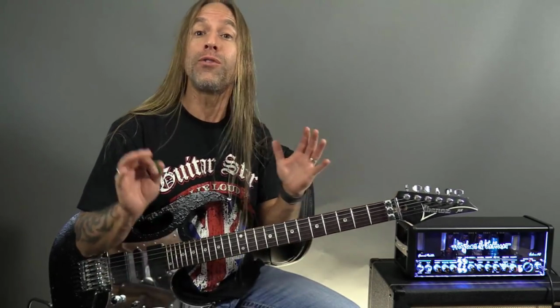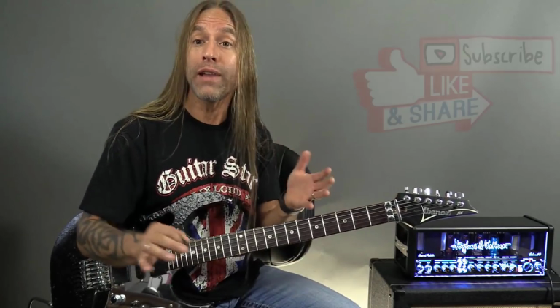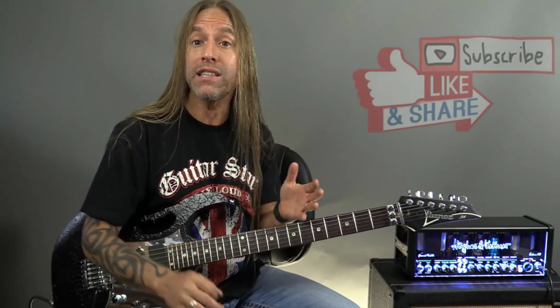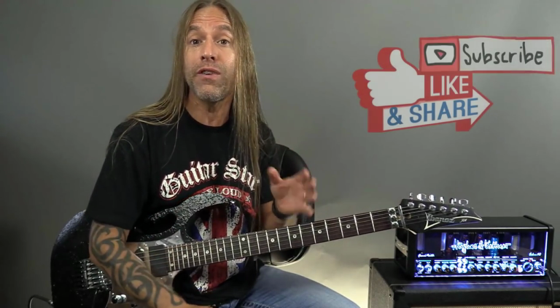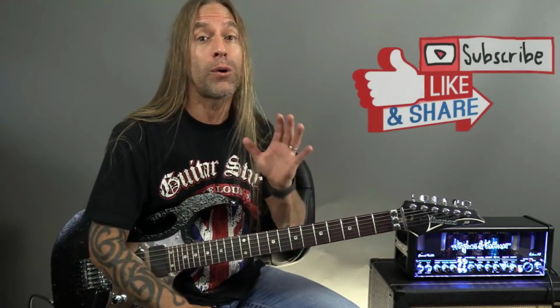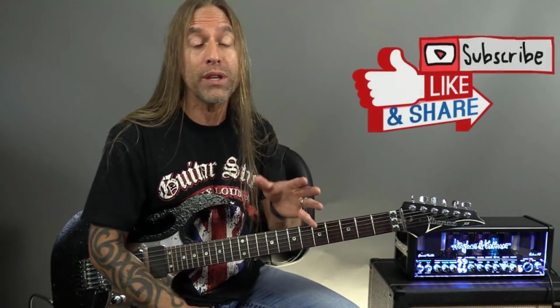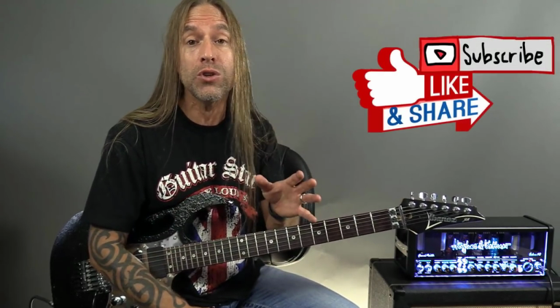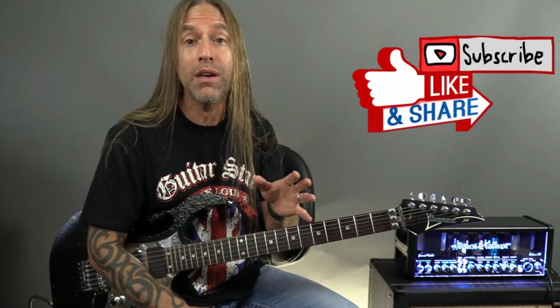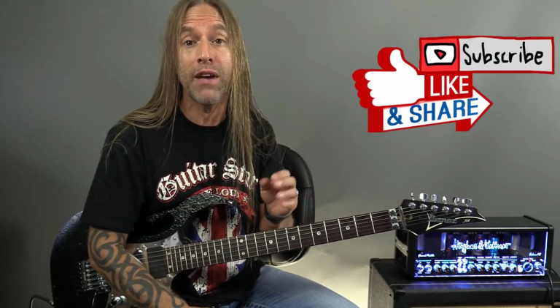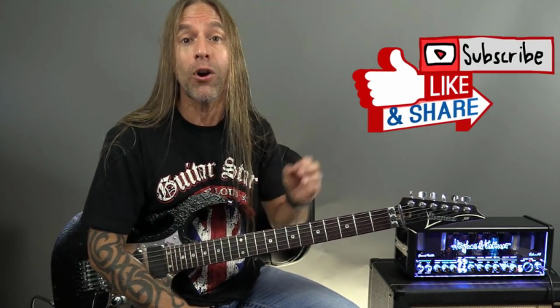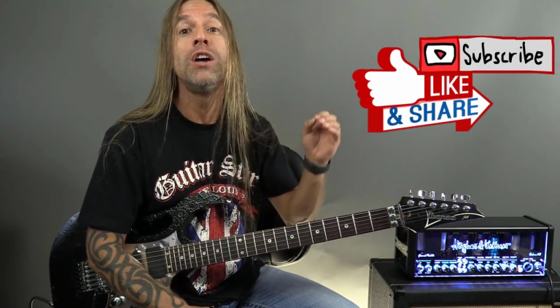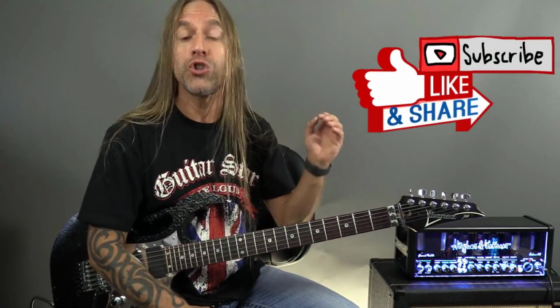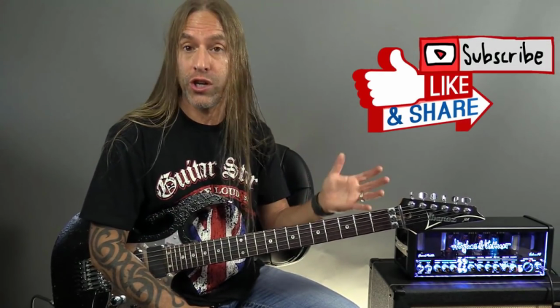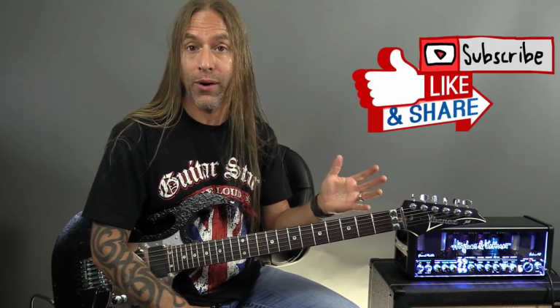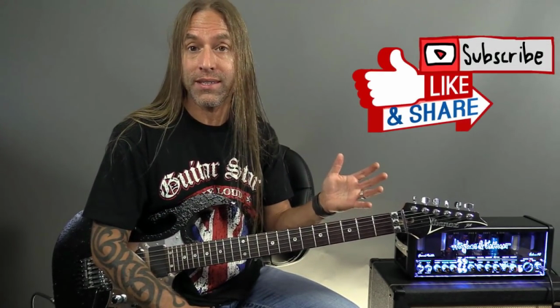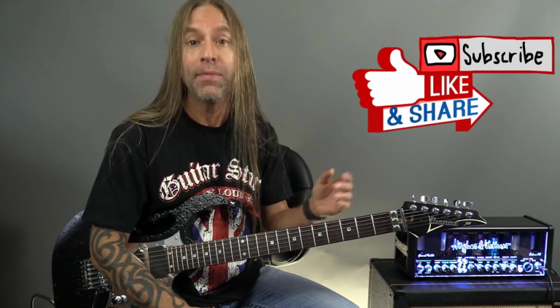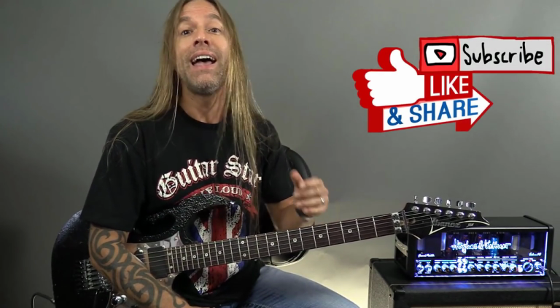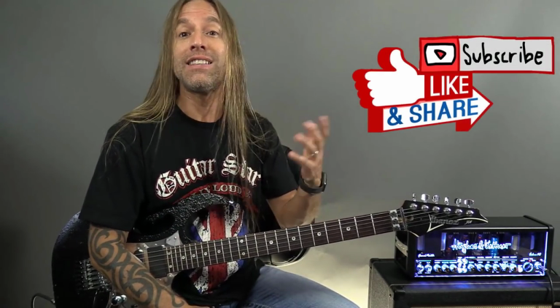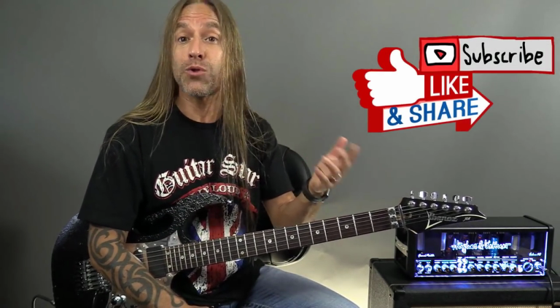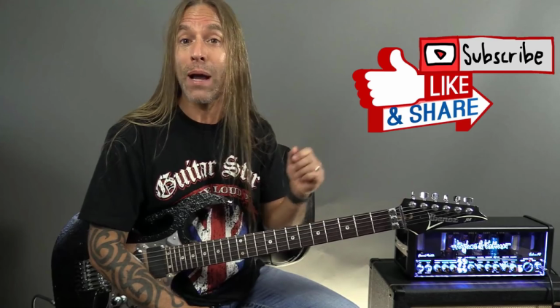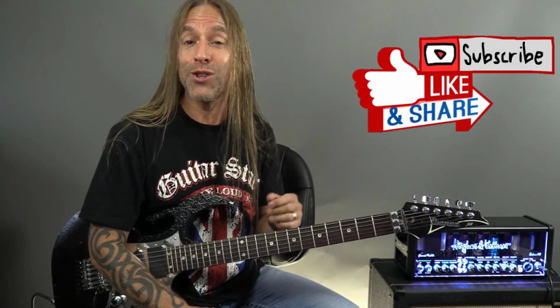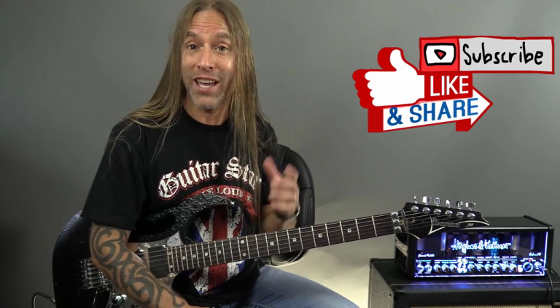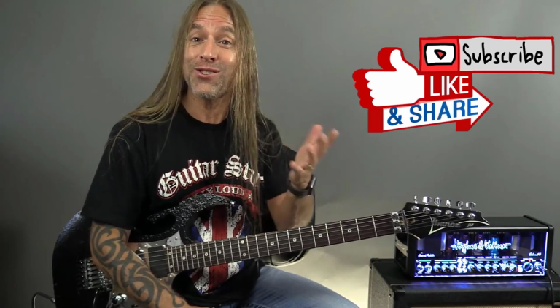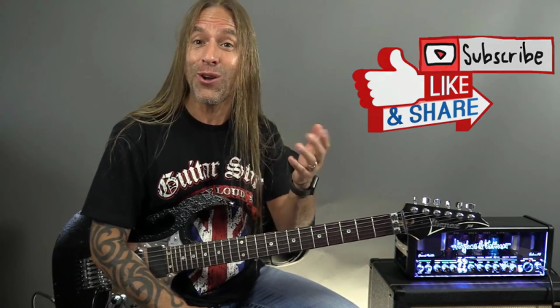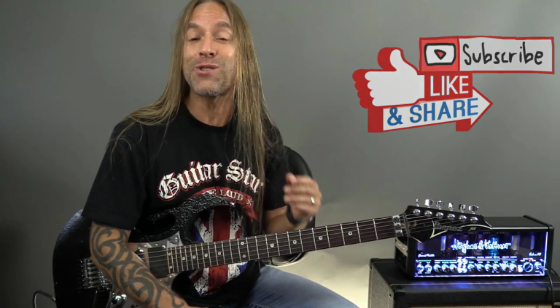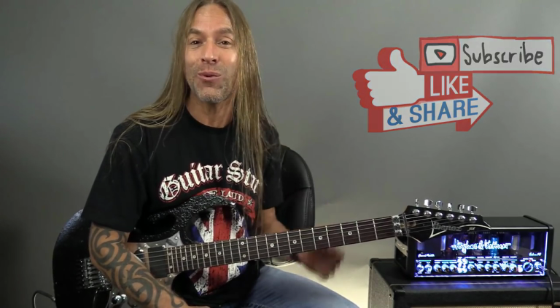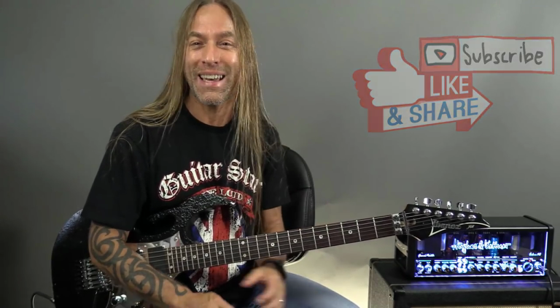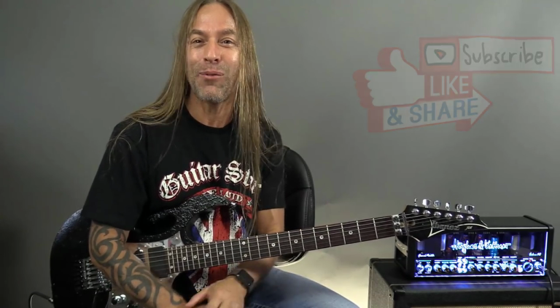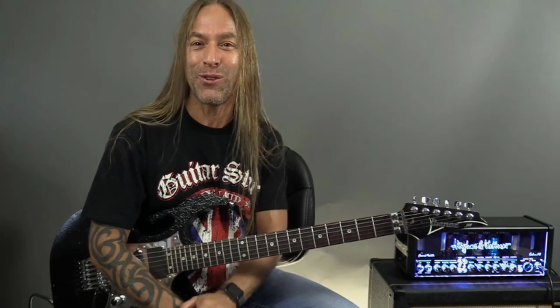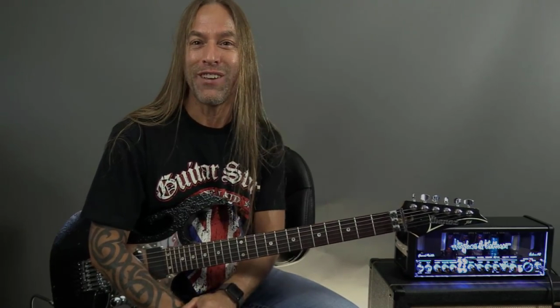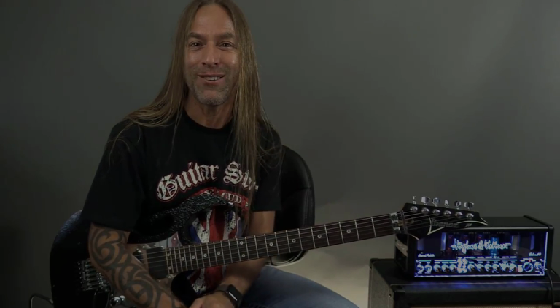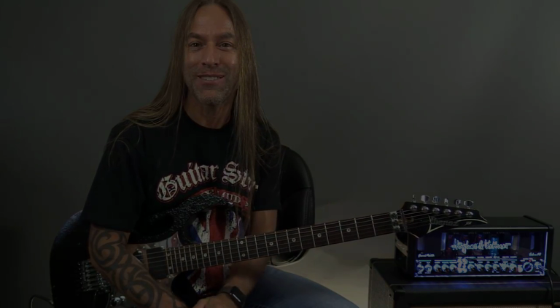So if you like this video, please do me a favor, share it, and subscribe to the channel so you always know when I come out with new videos.